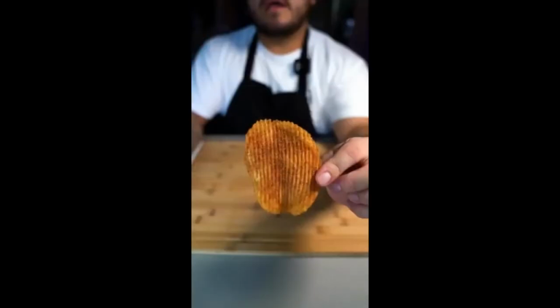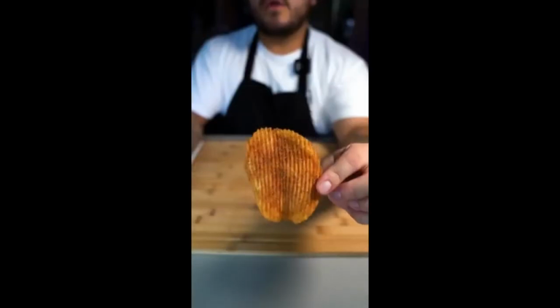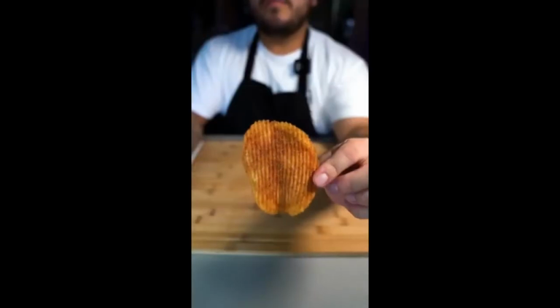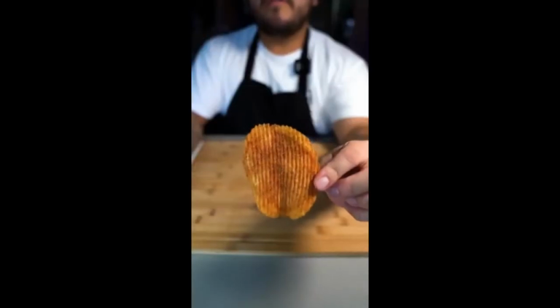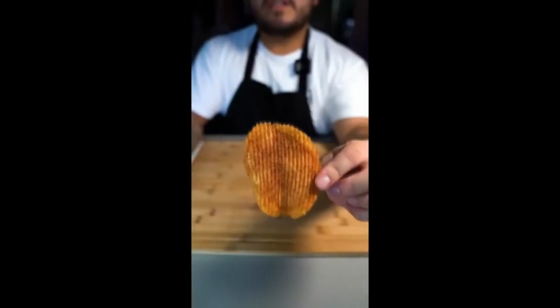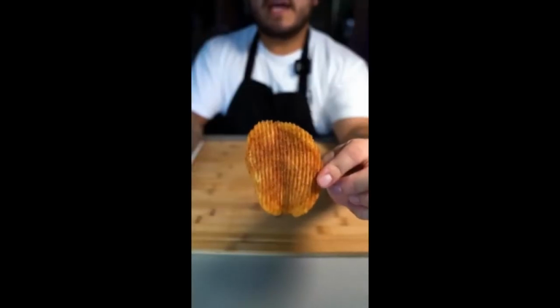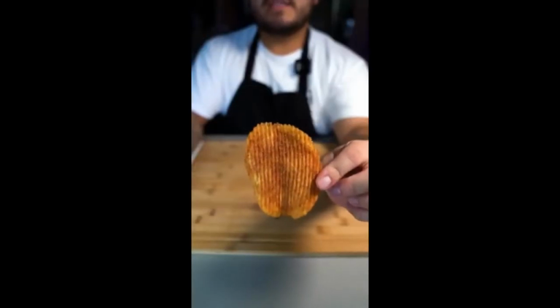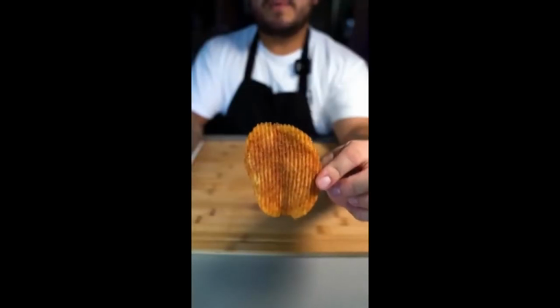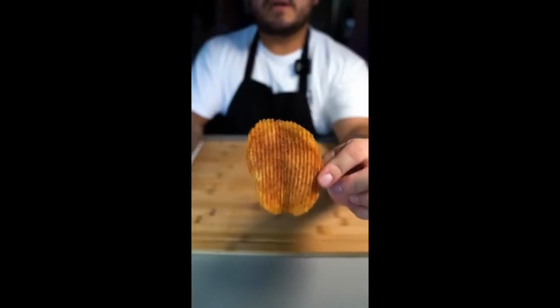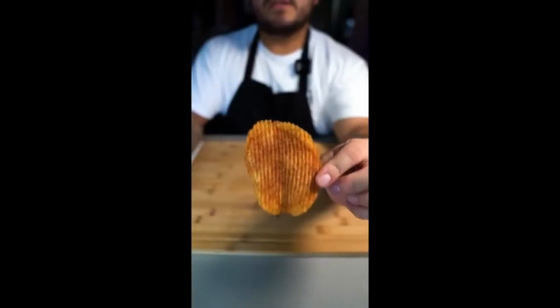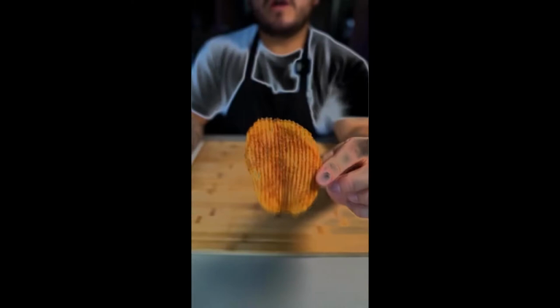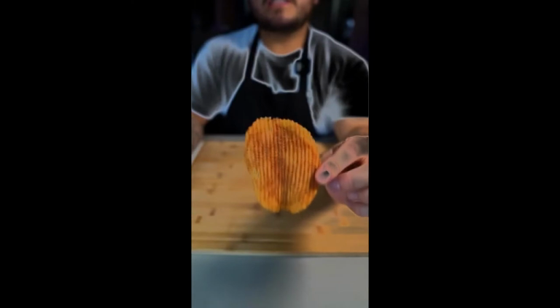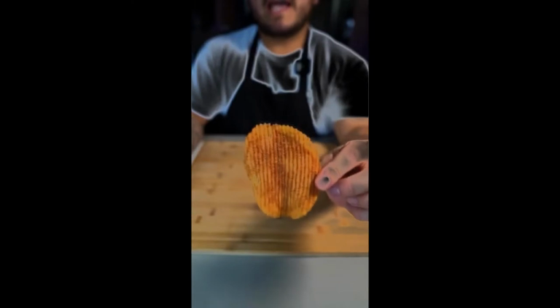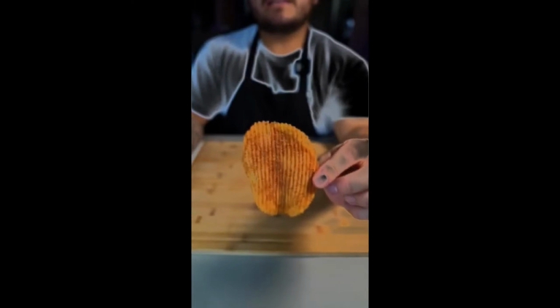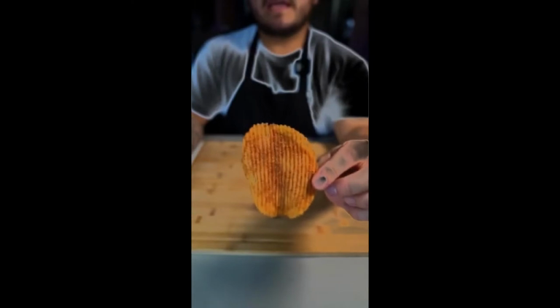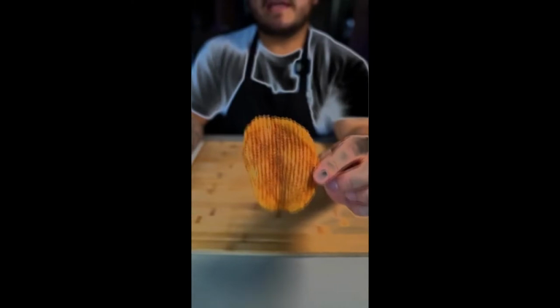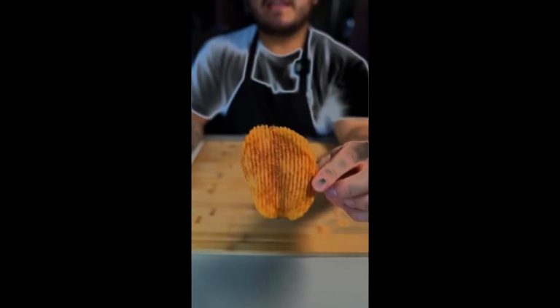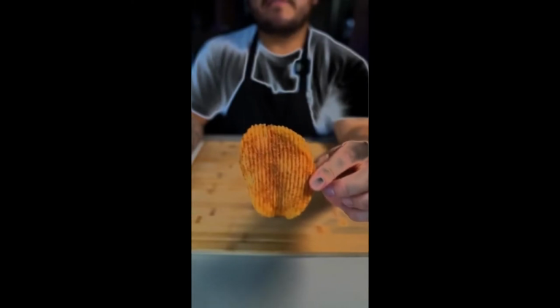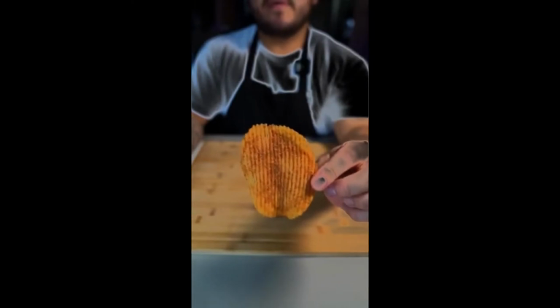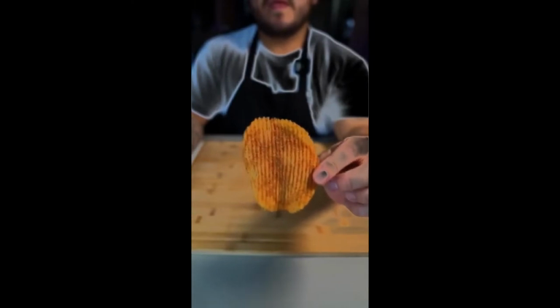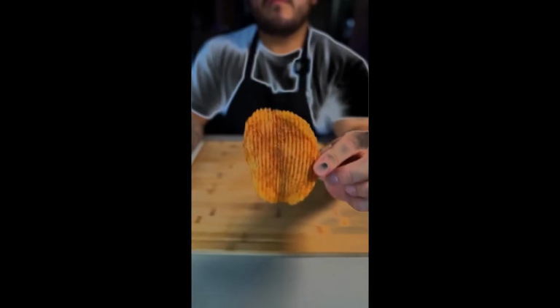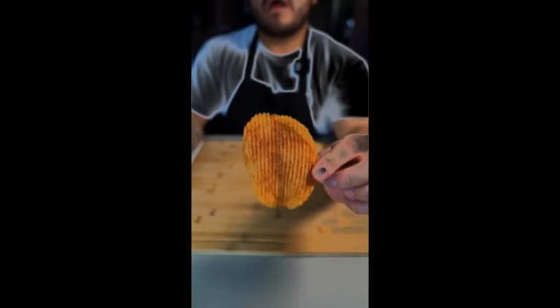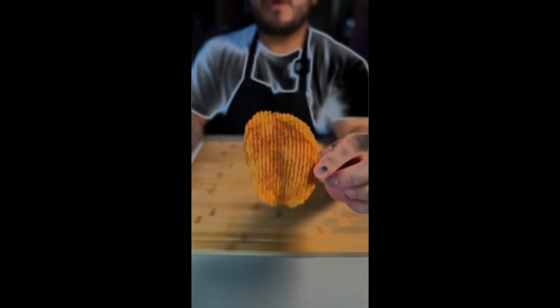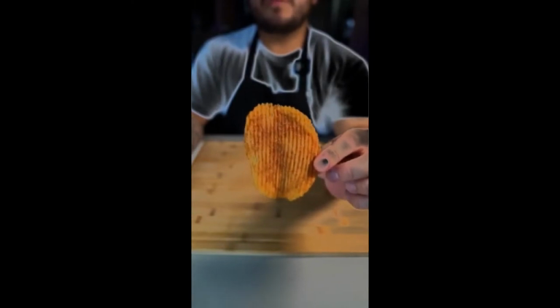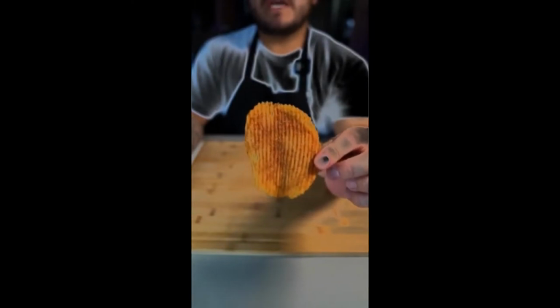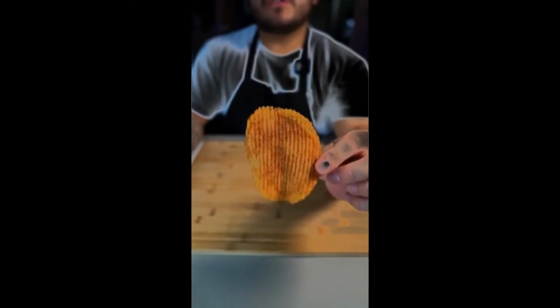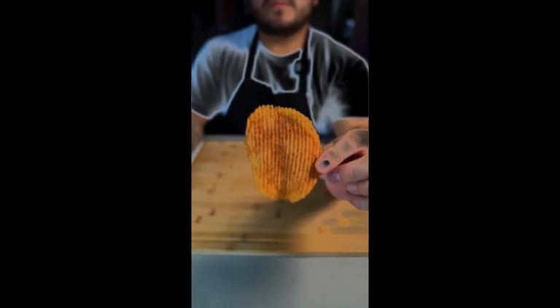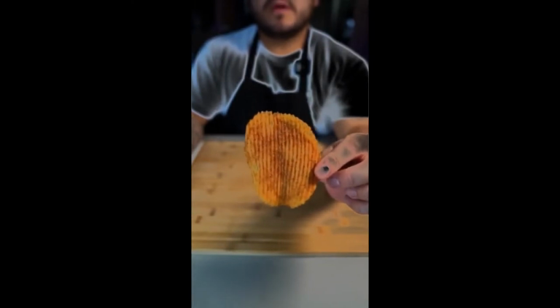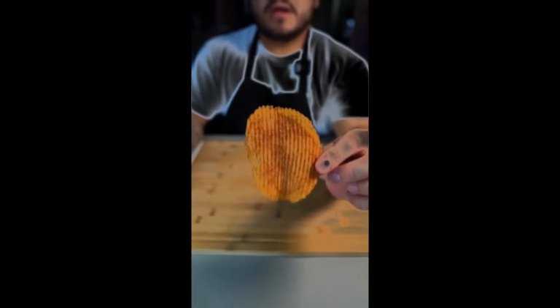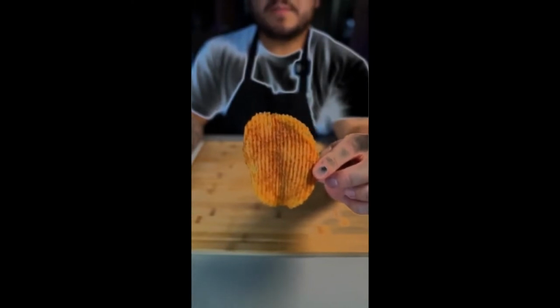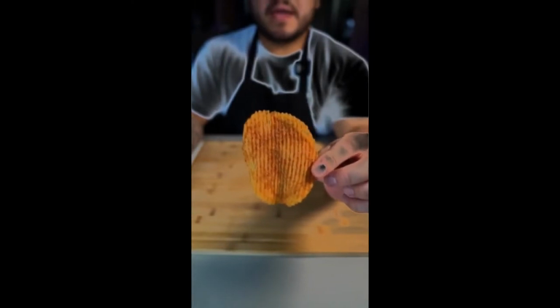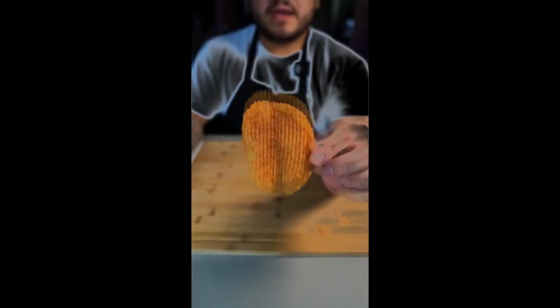And don't be afraid to ask, because you guys ask and I deliver. Barbecue potato chip — let's make it.